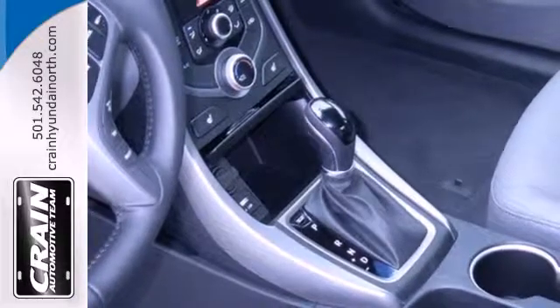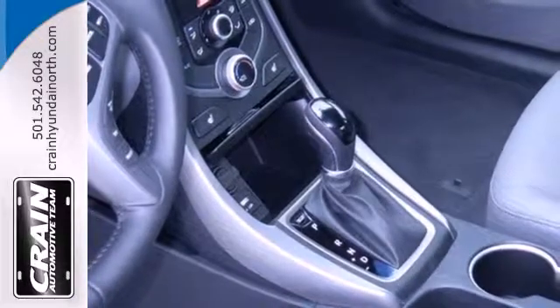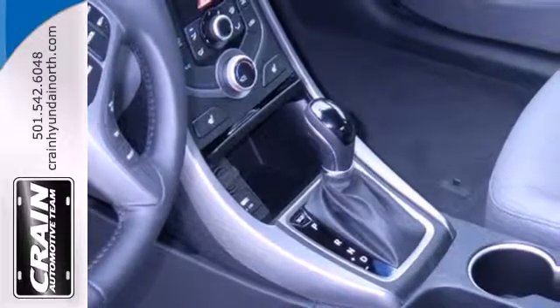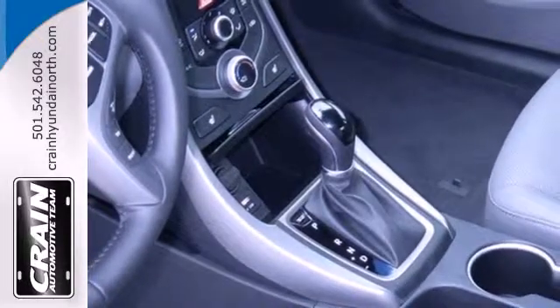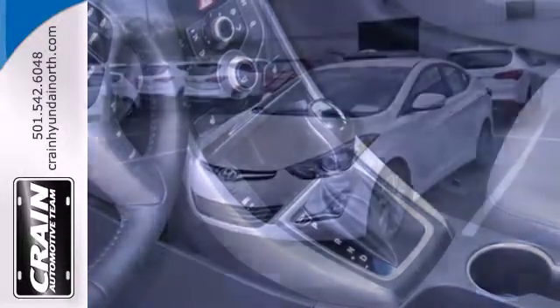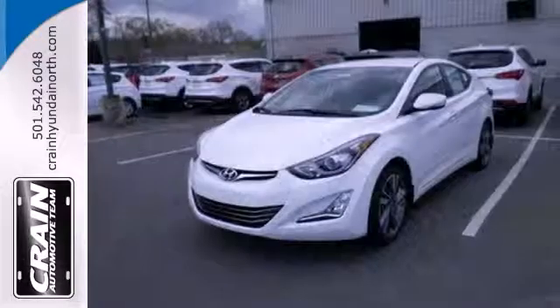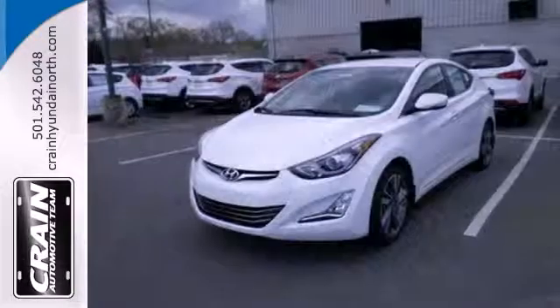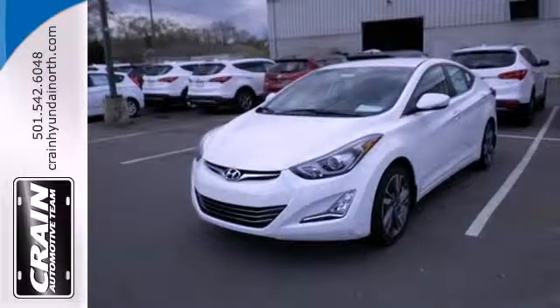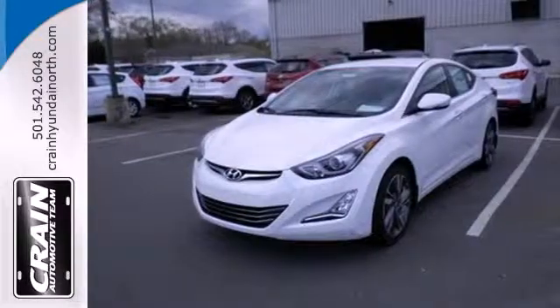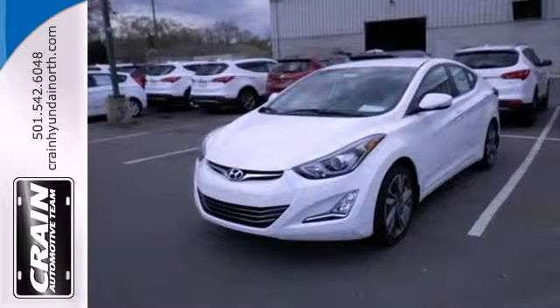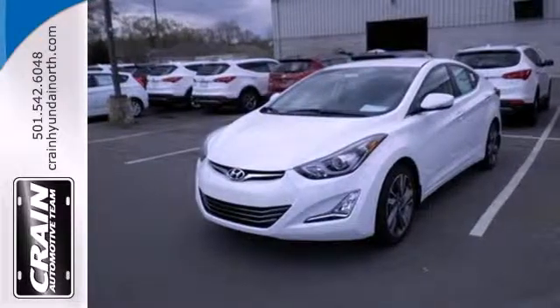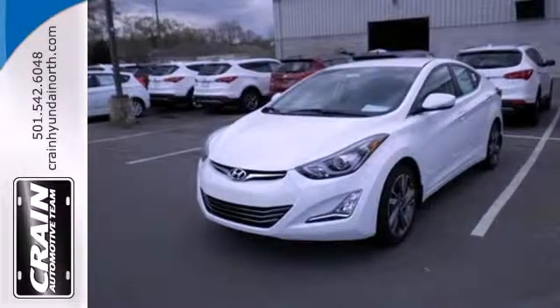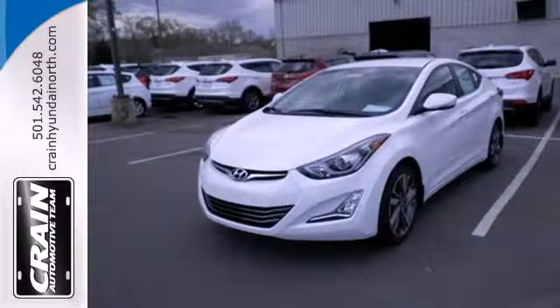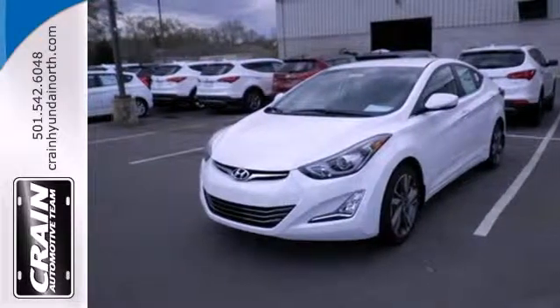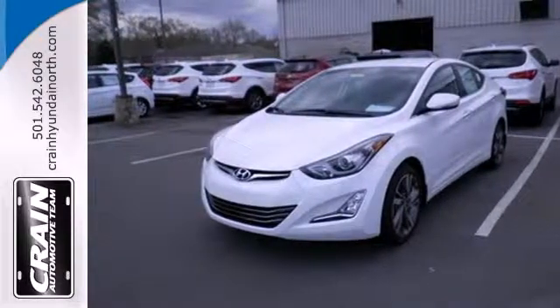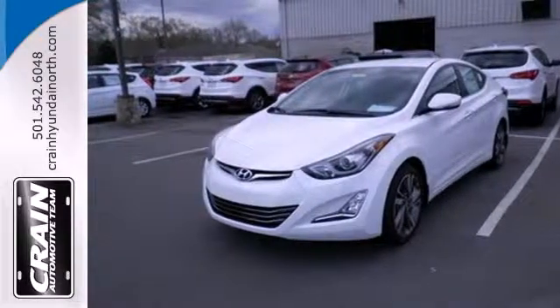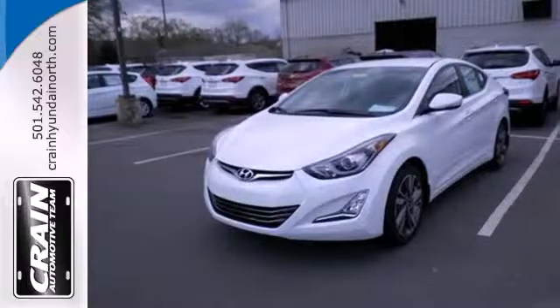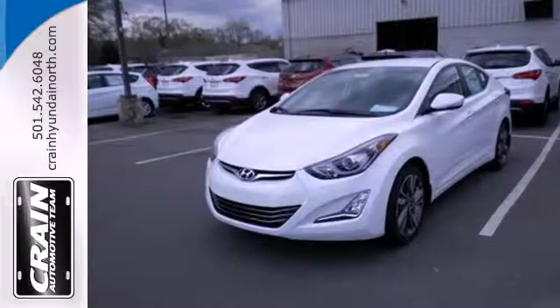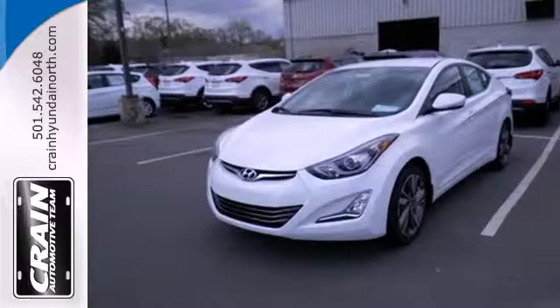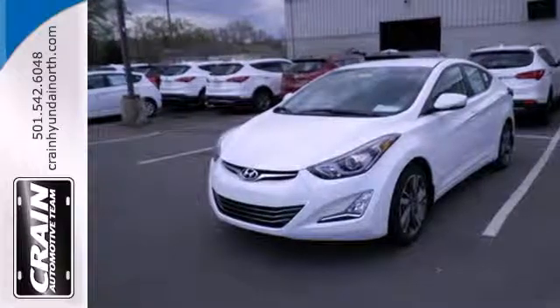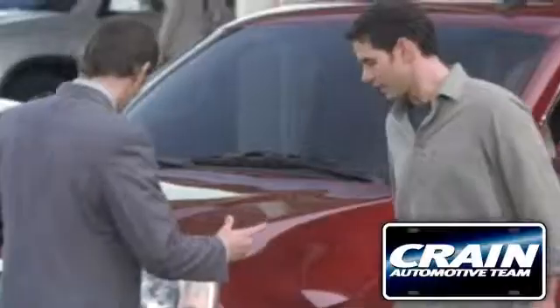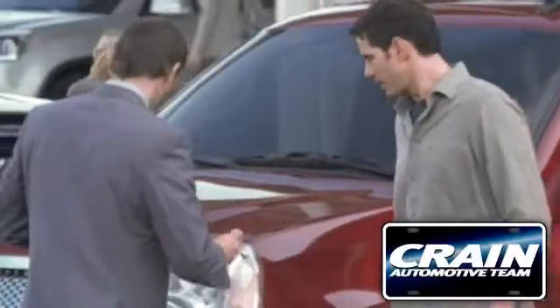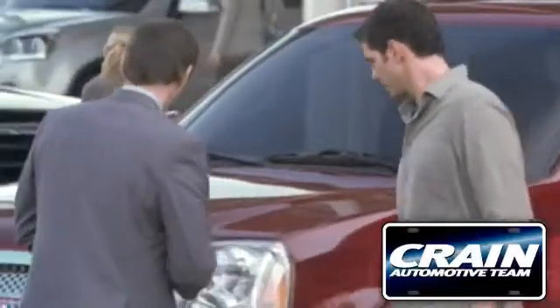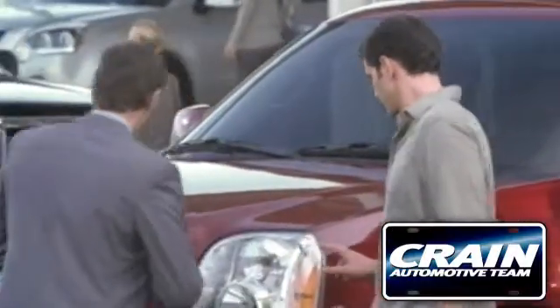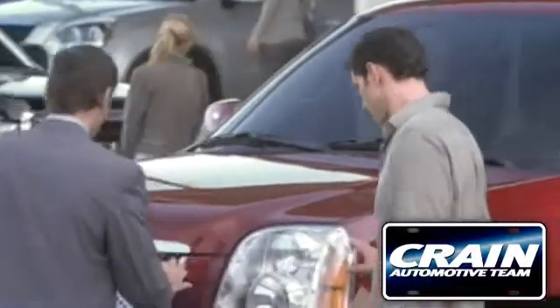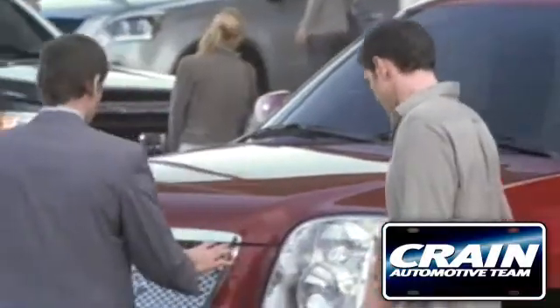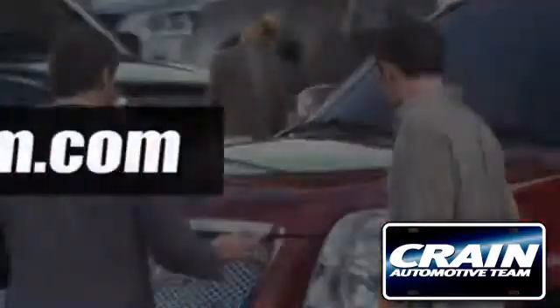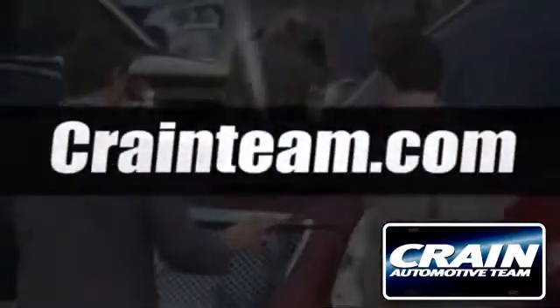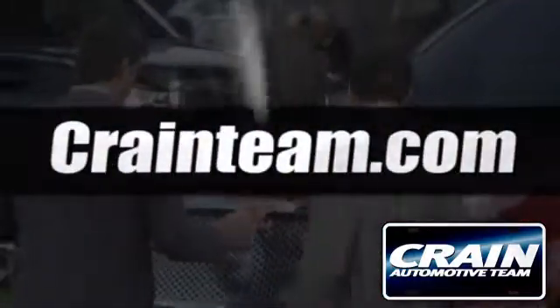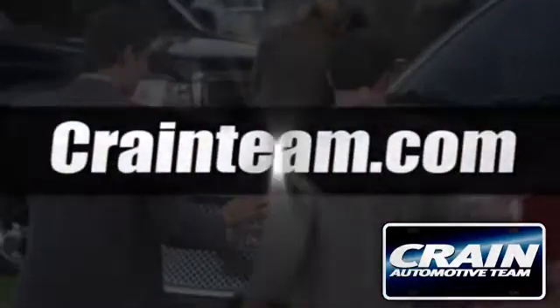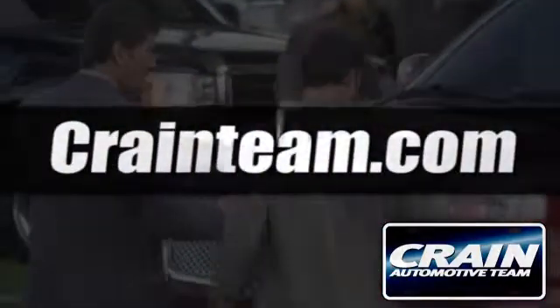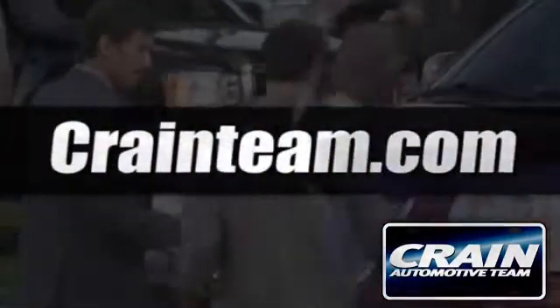Turn heads in this Elantra today. Cruise in for a test drive. Visit us anytime at craneteam.com.